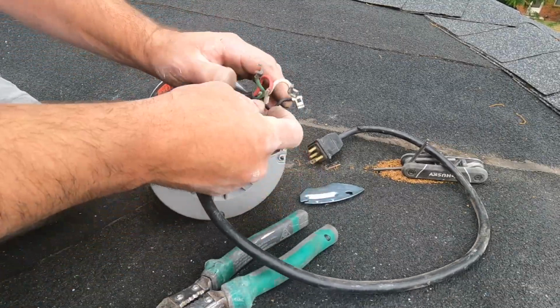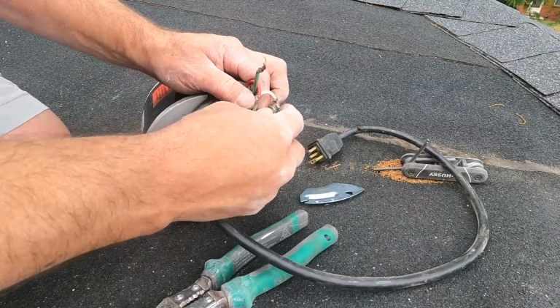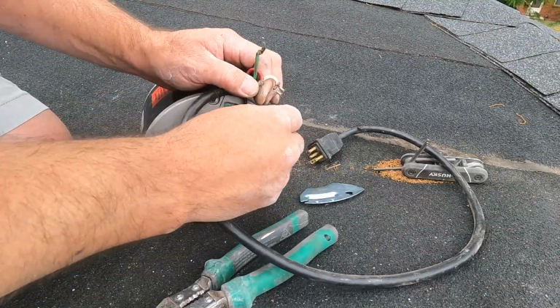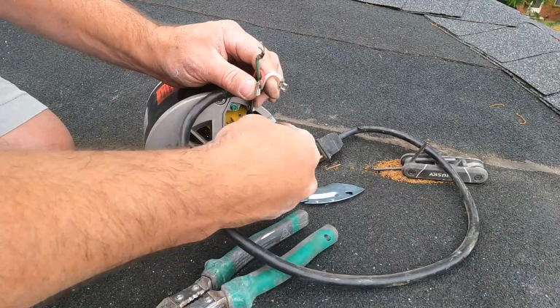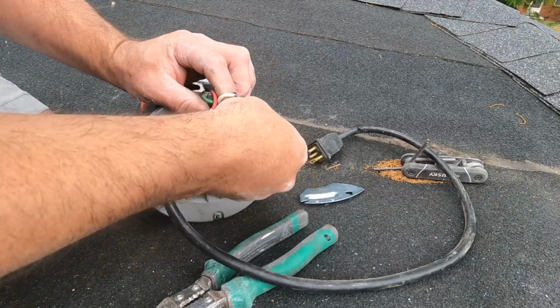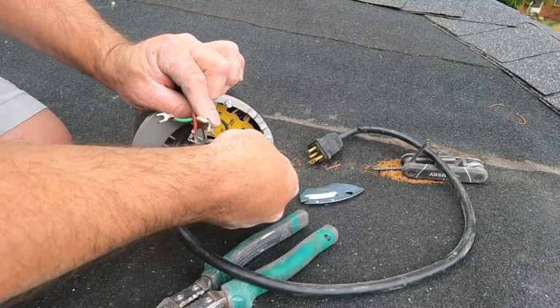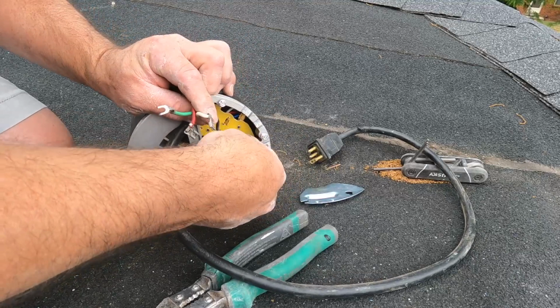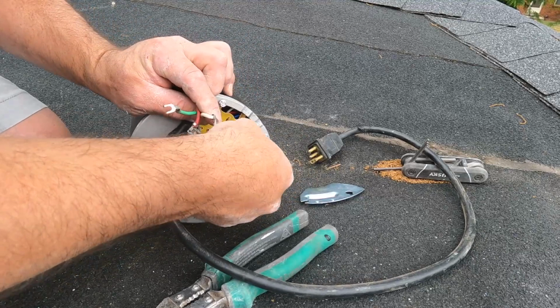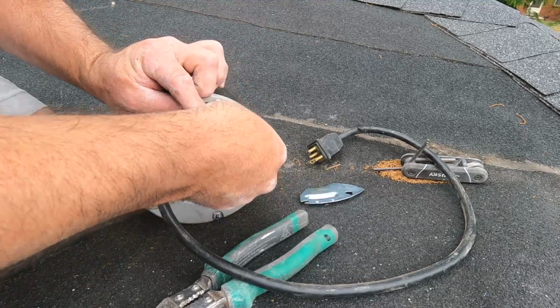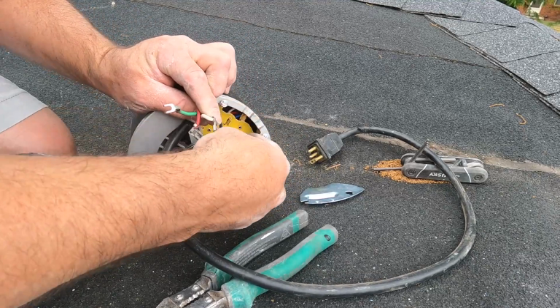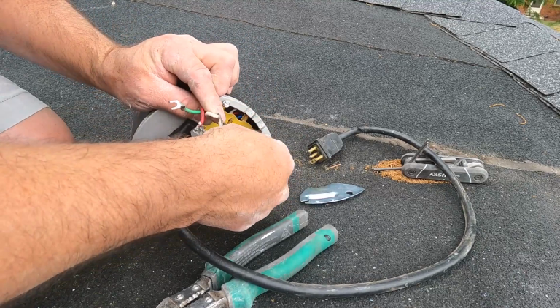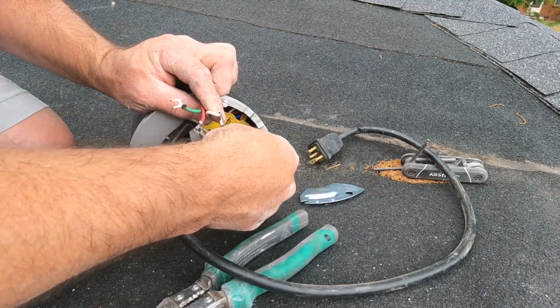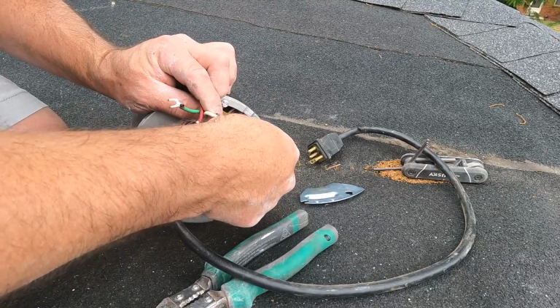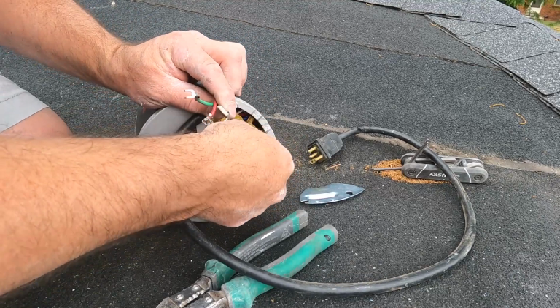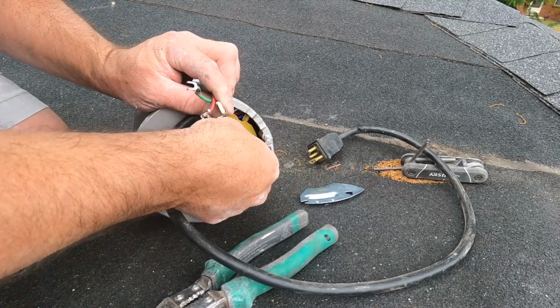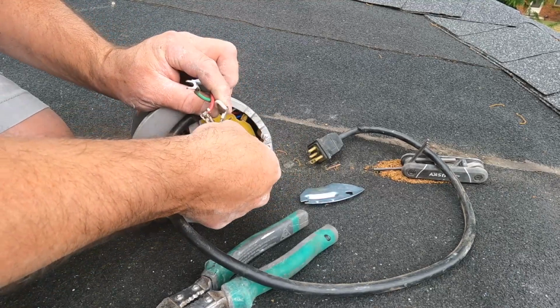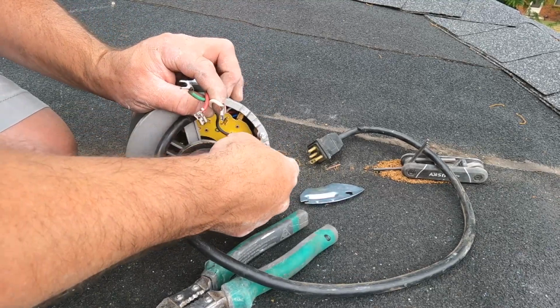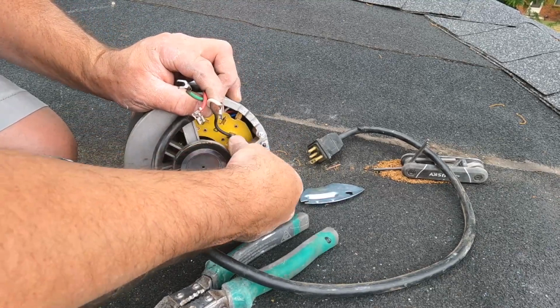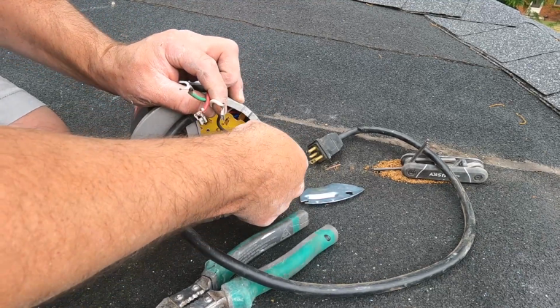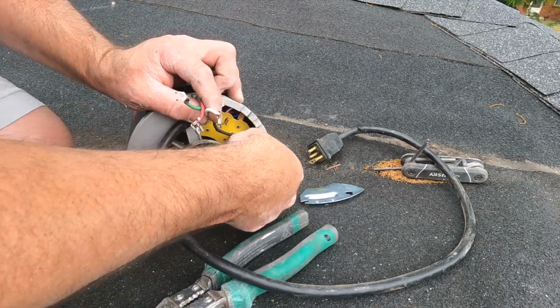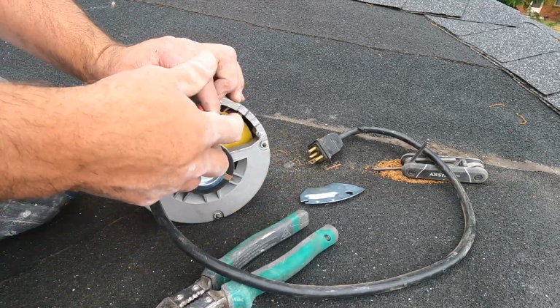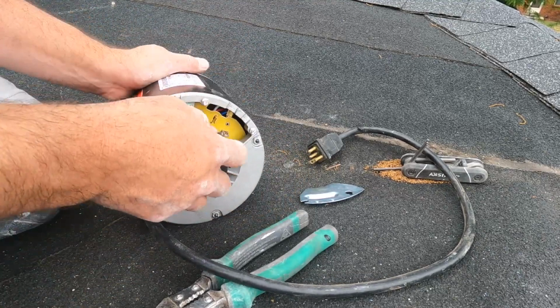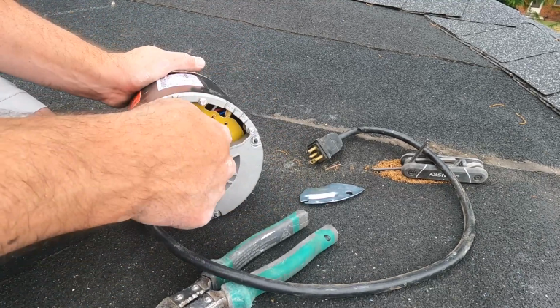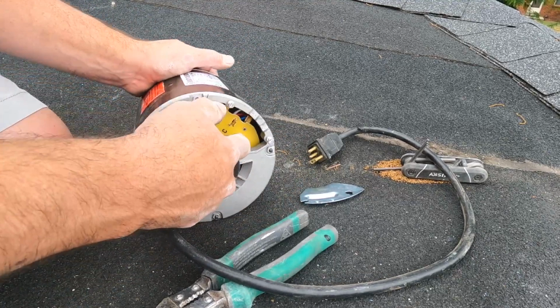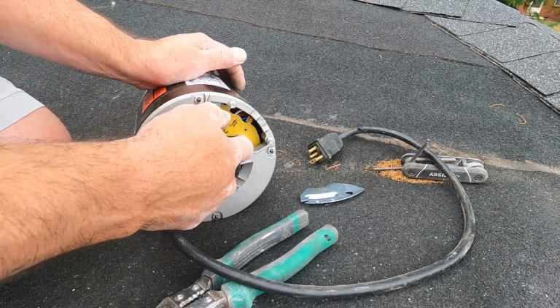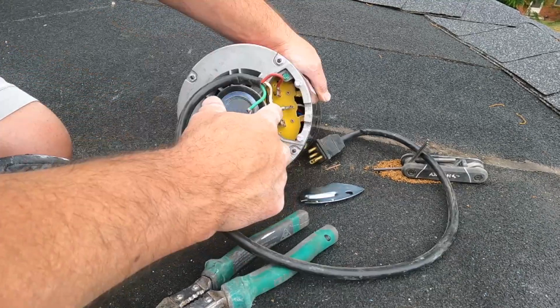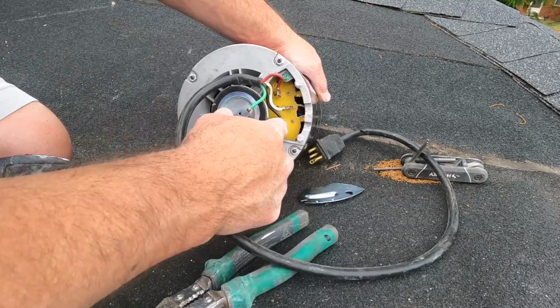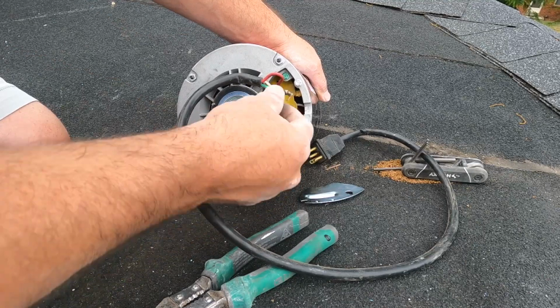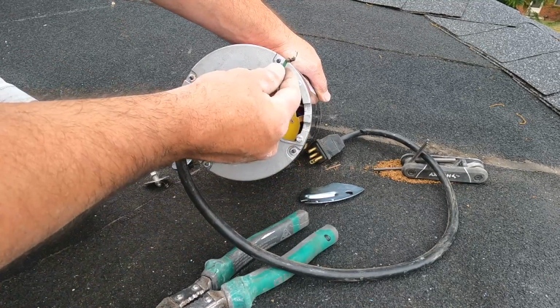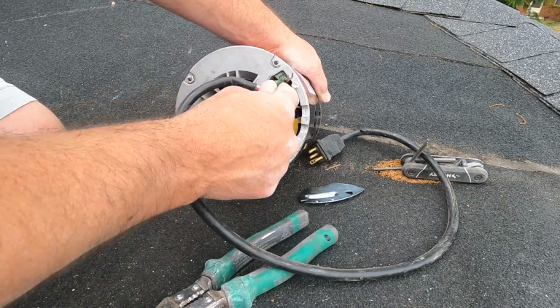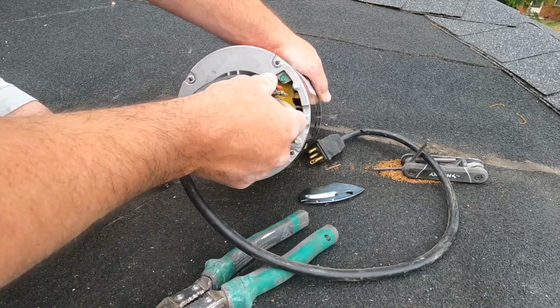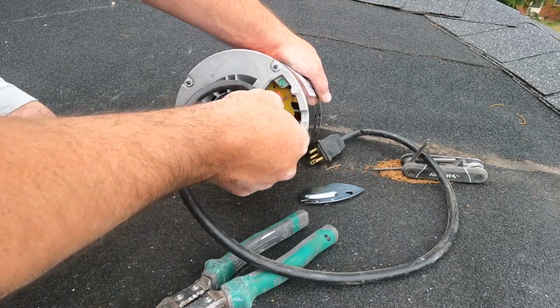We have our black wire, which is going to be the hot — it goes to H. That's just going to snap into place; black goes to H. Now we're going to do our ground wire.